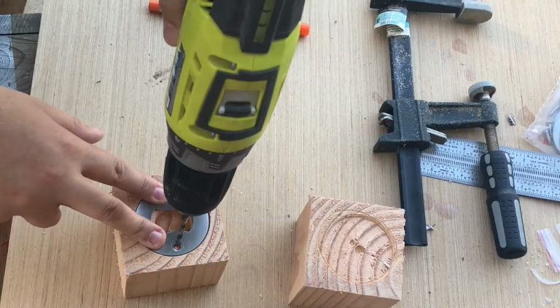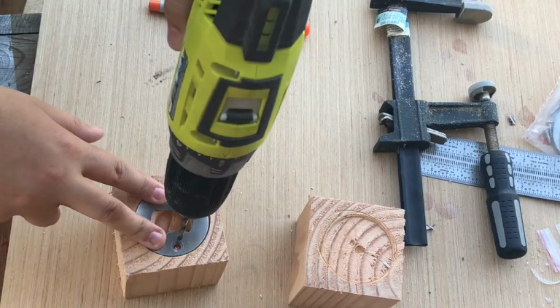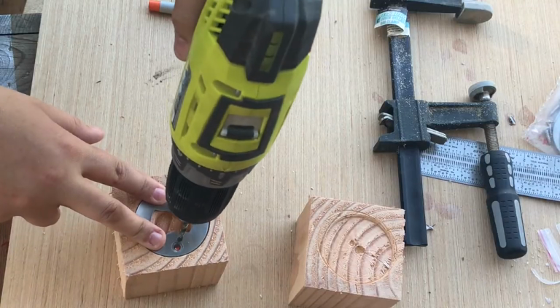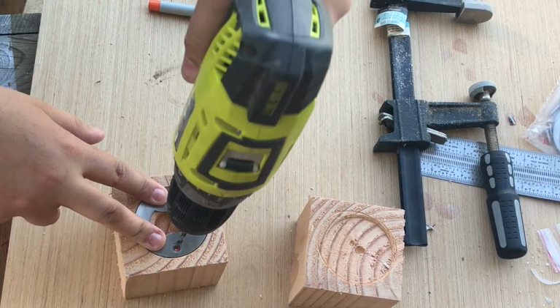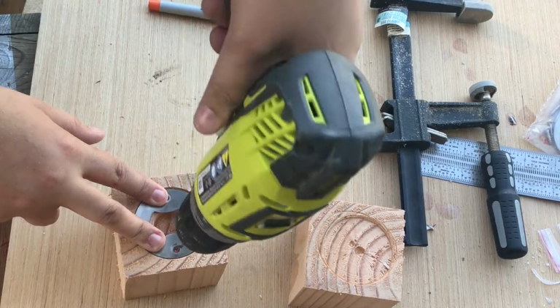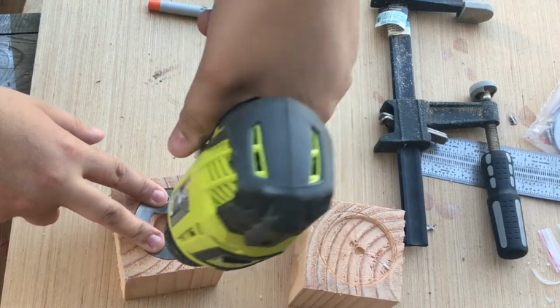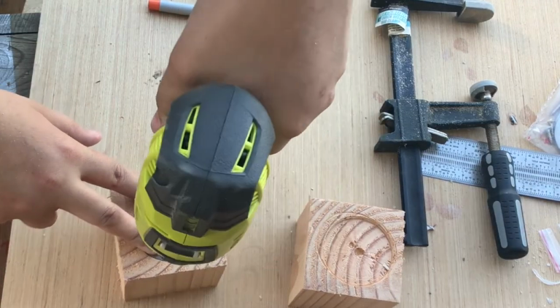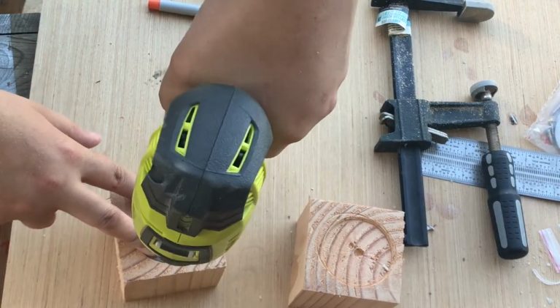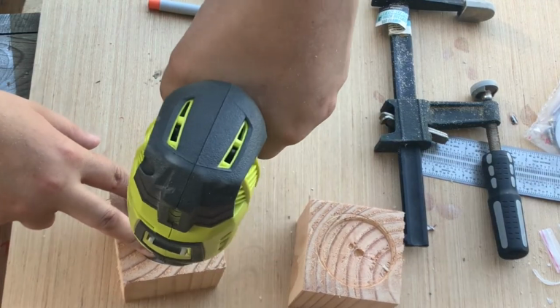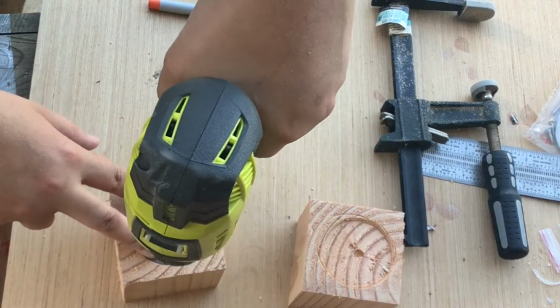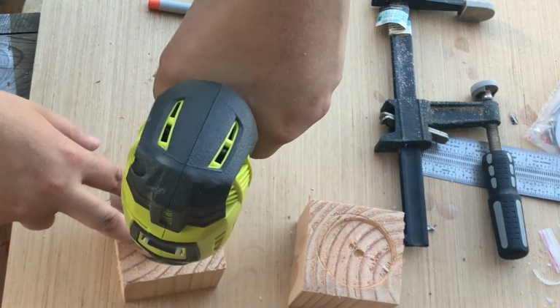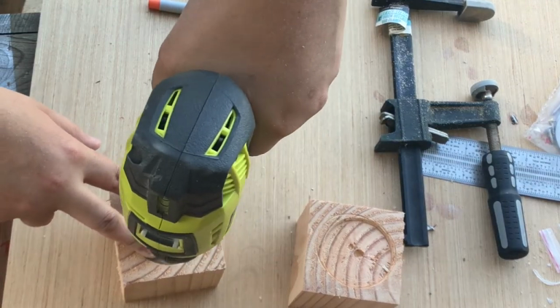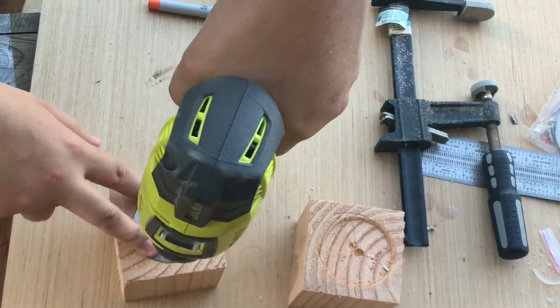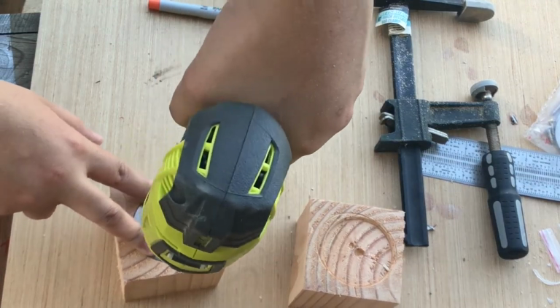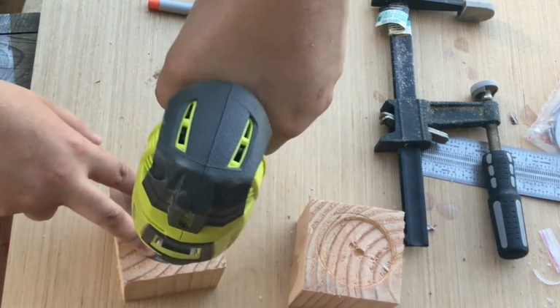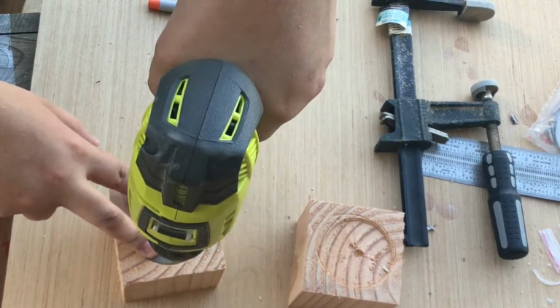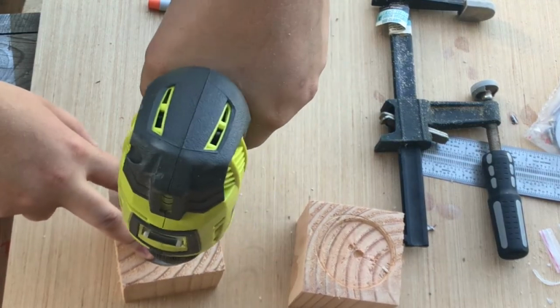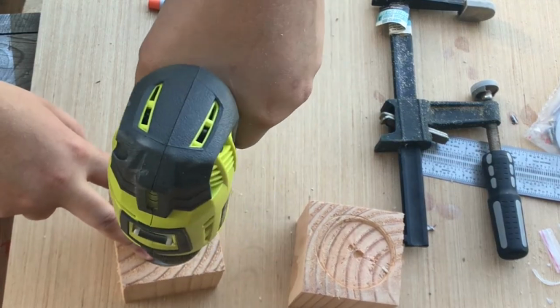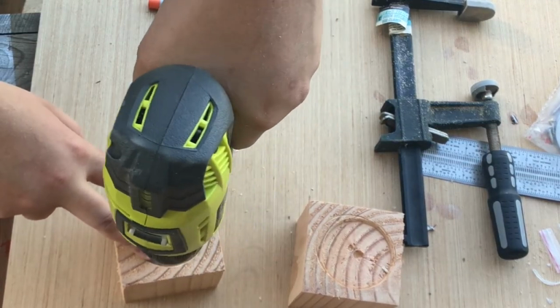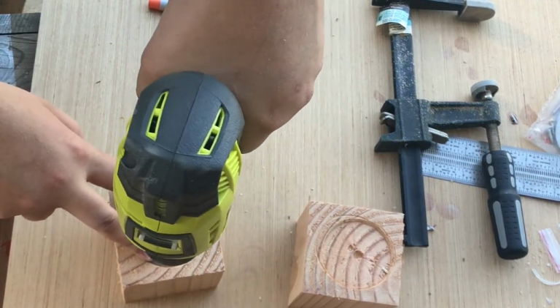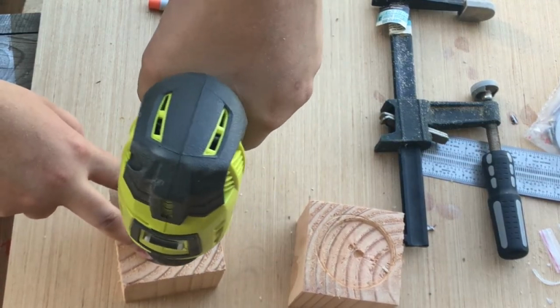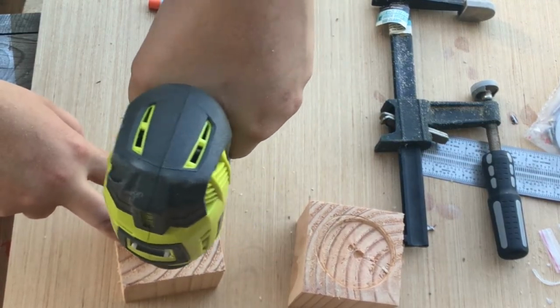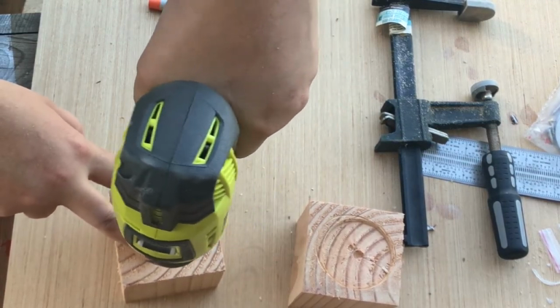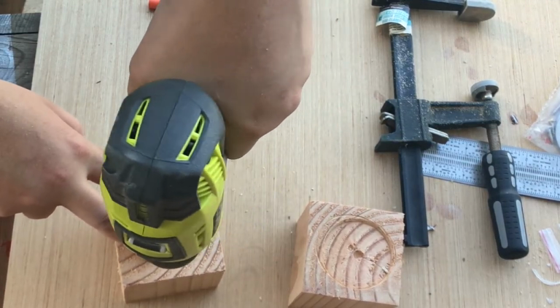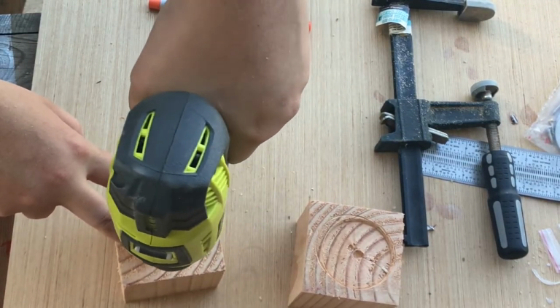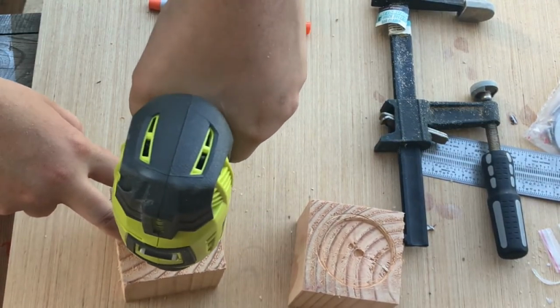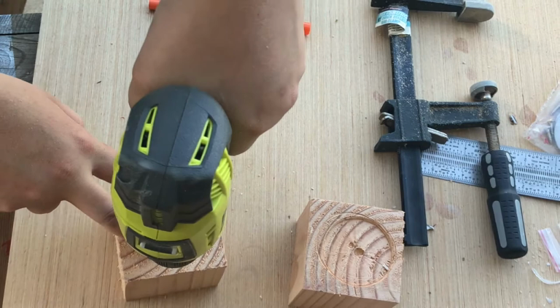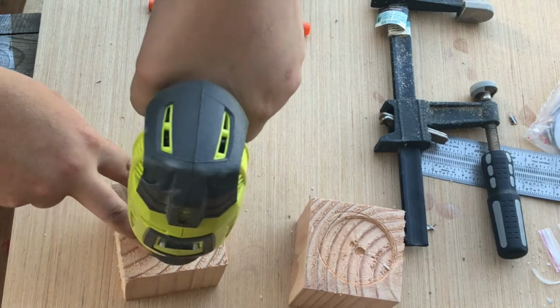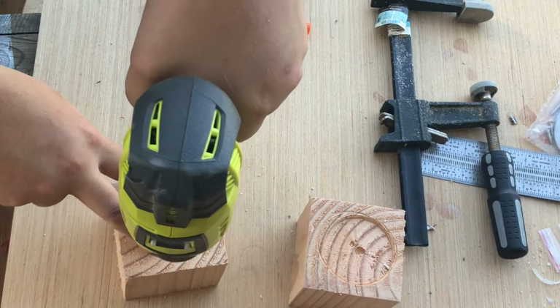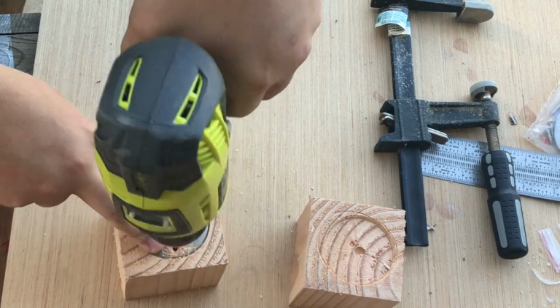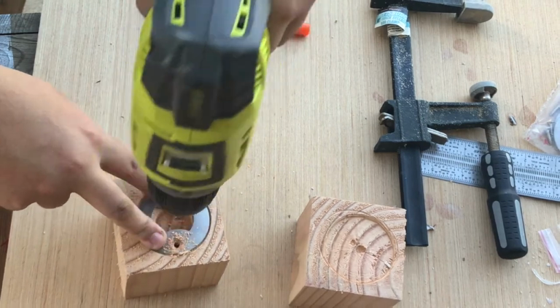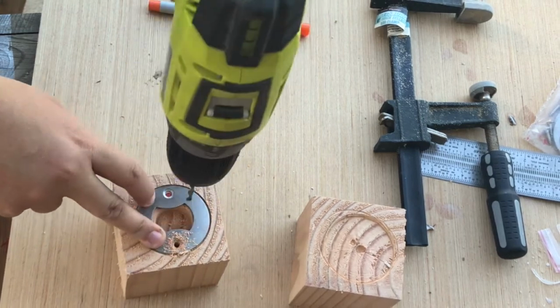Once the drilling on the drill press was done, I used a small bit to drill pilot holes into the wood.